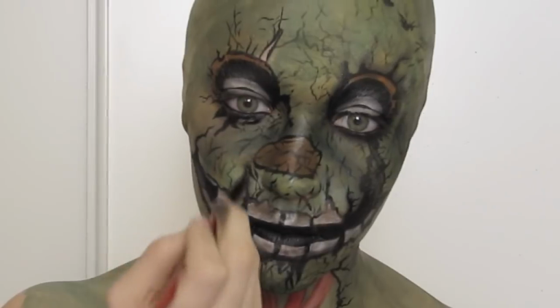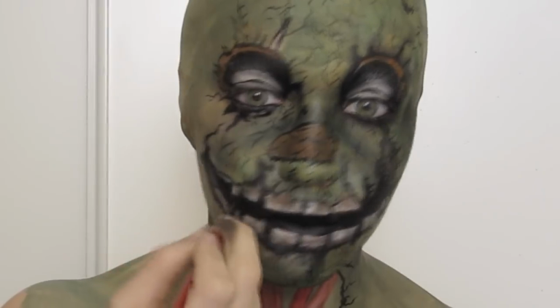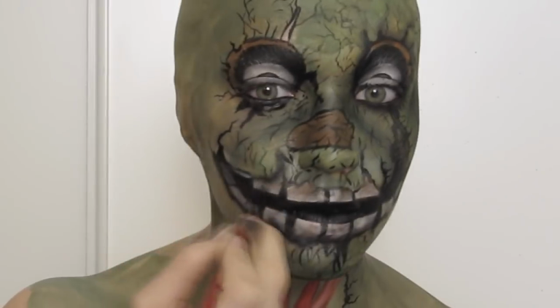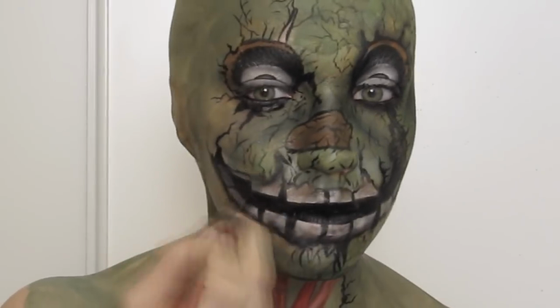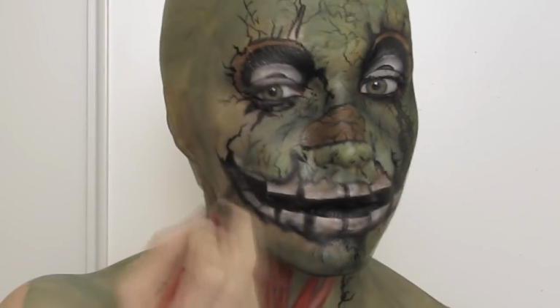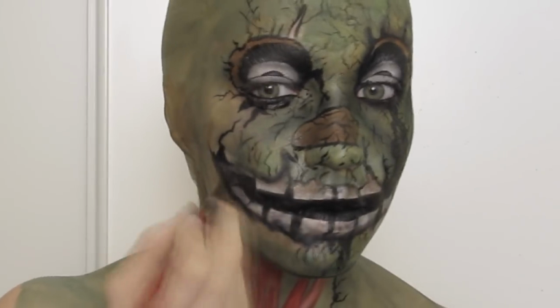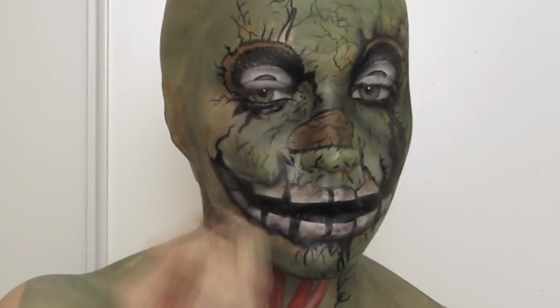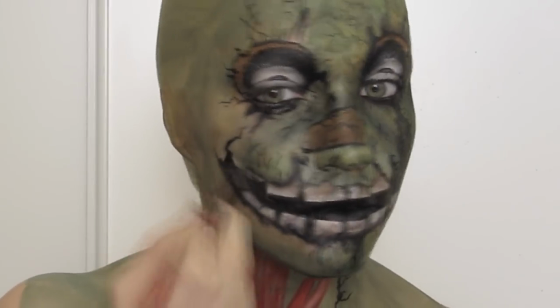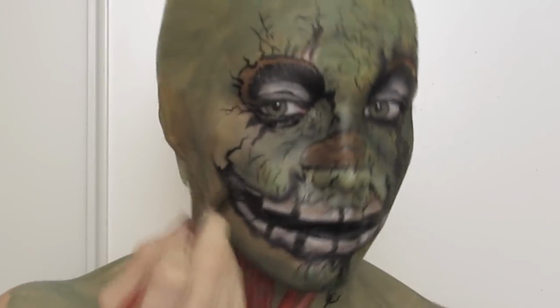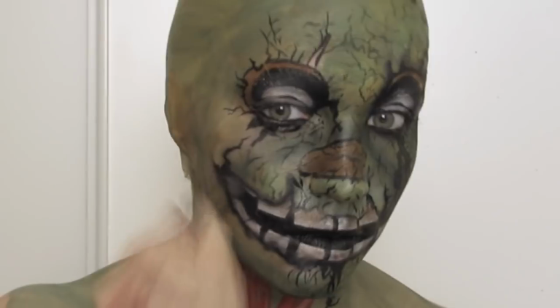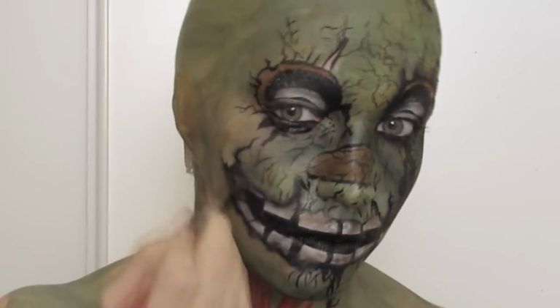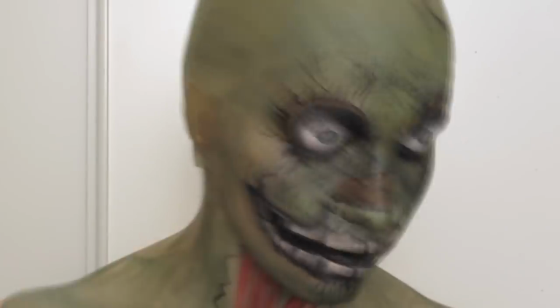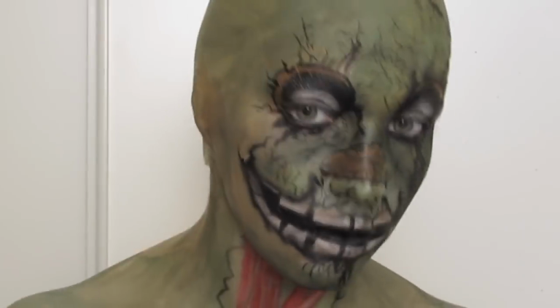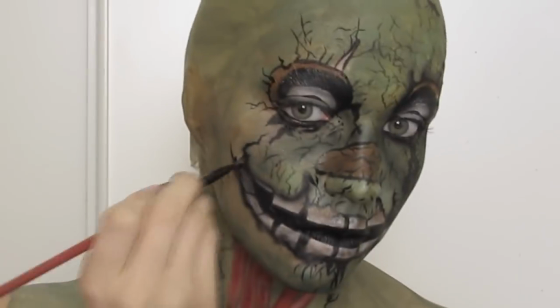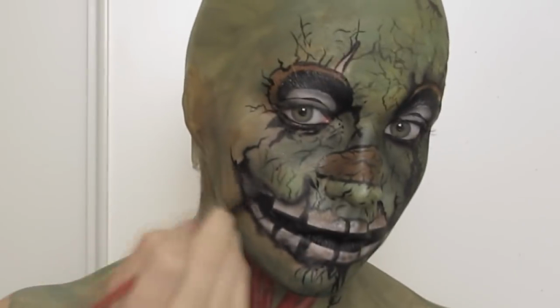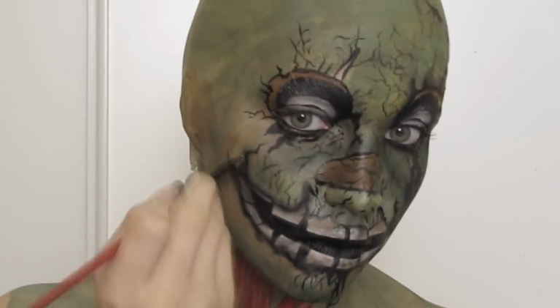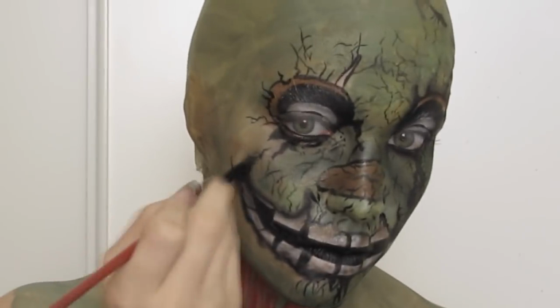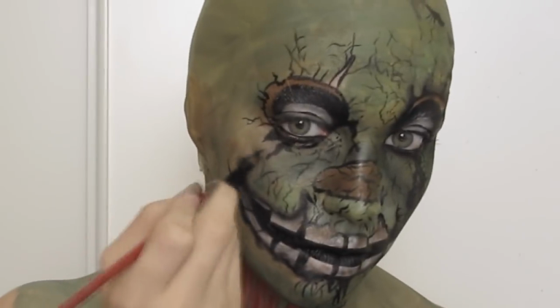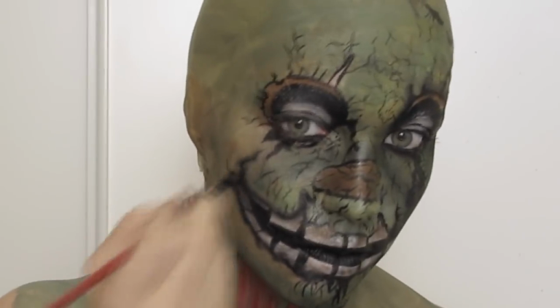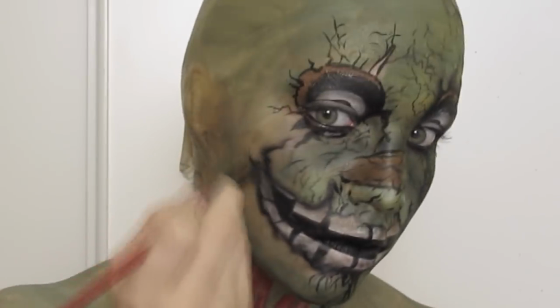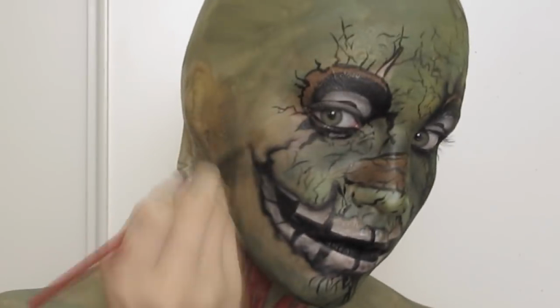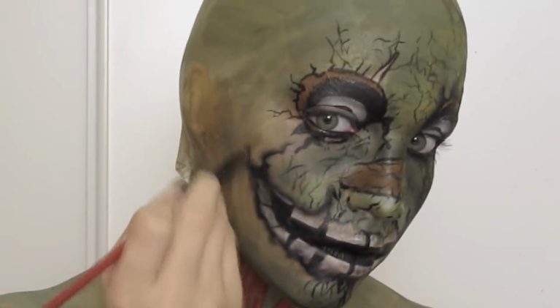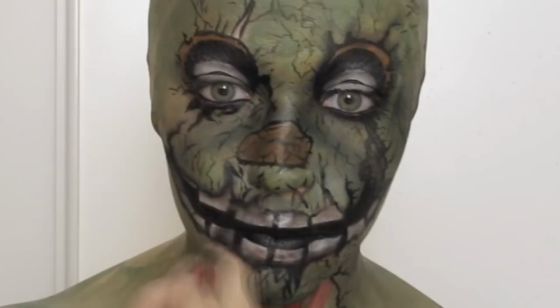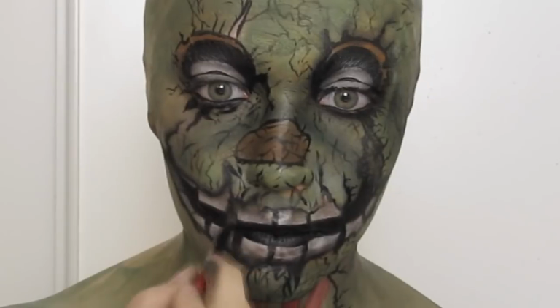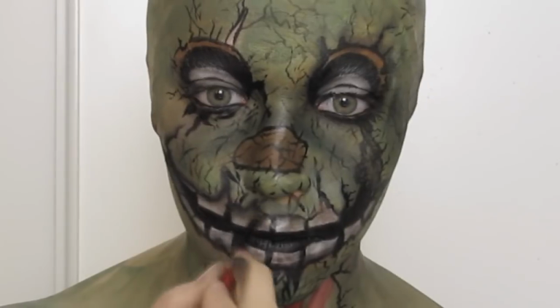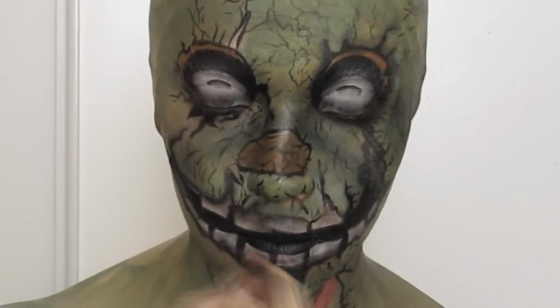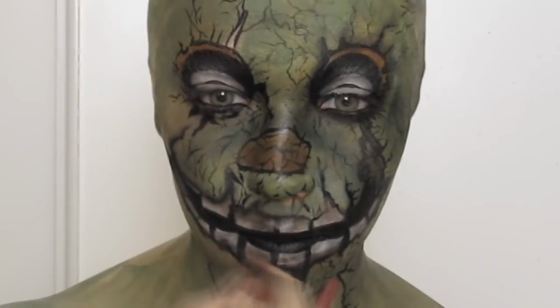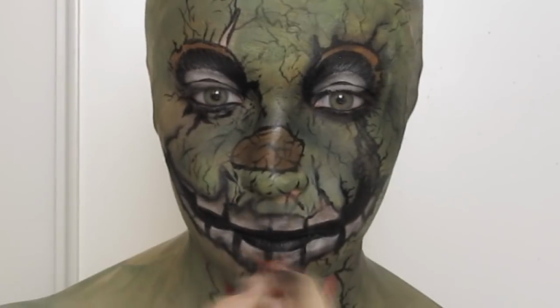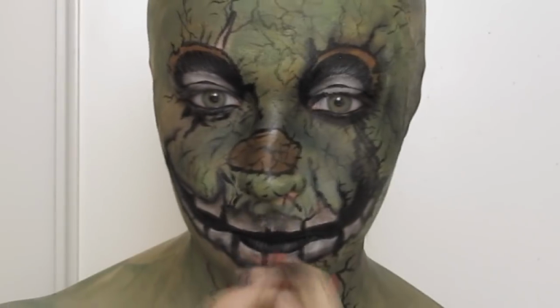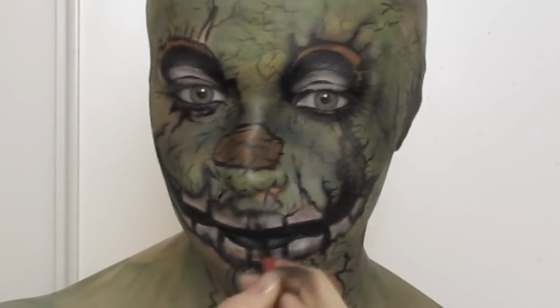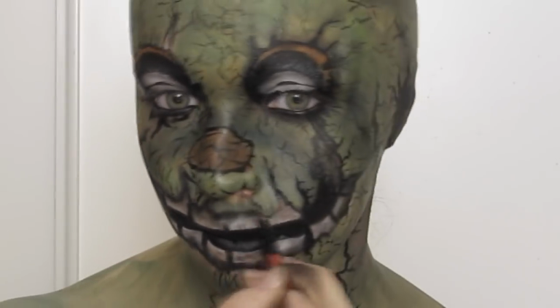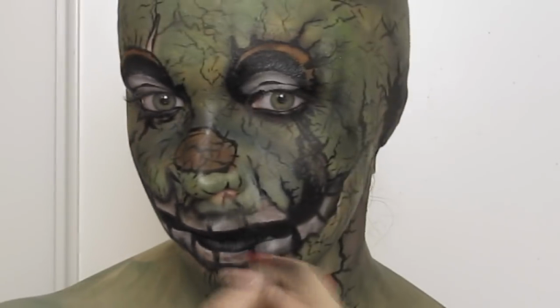I also pulled the black eyeshadow along all my outlines to help soften them a bit and make the skin look thicker.